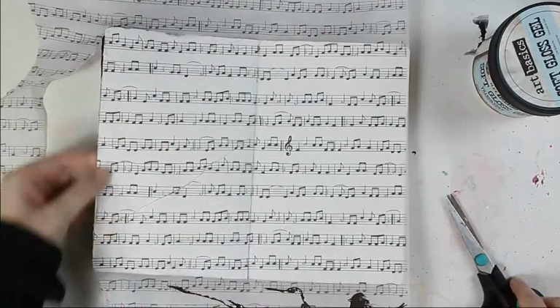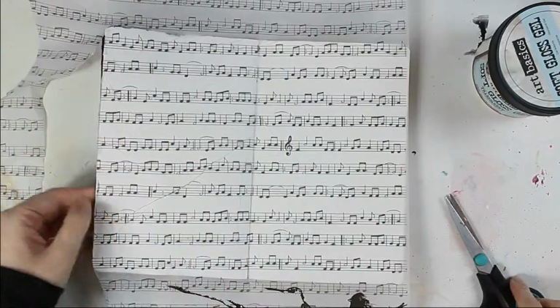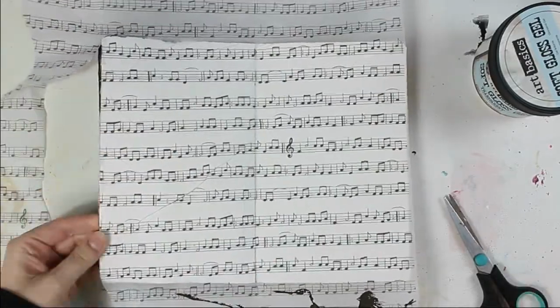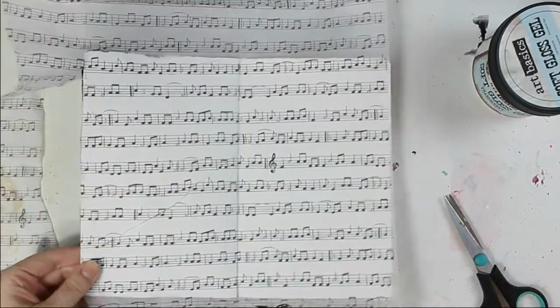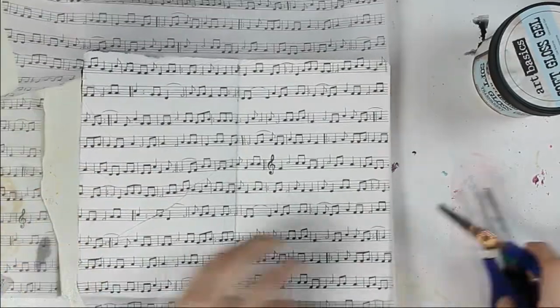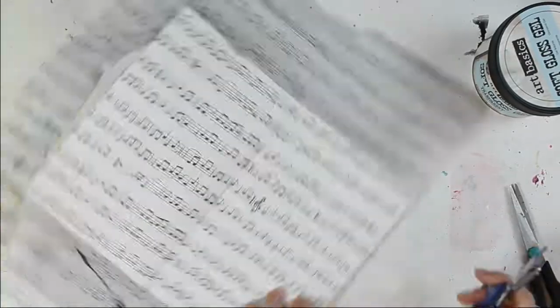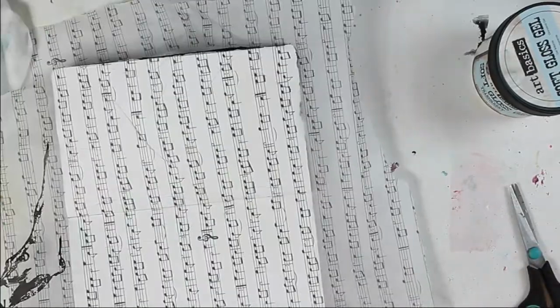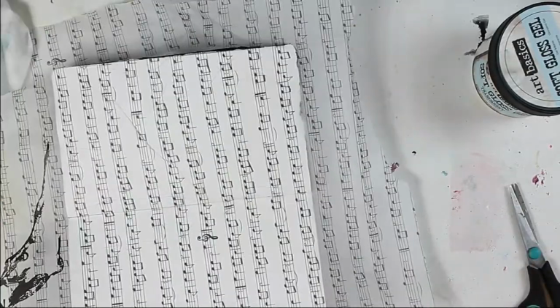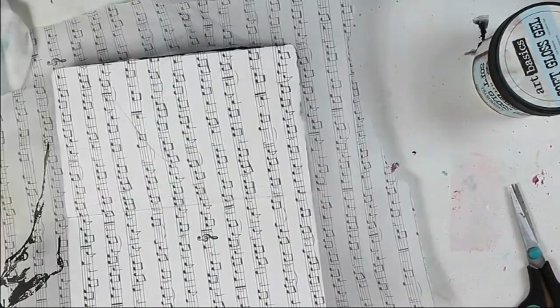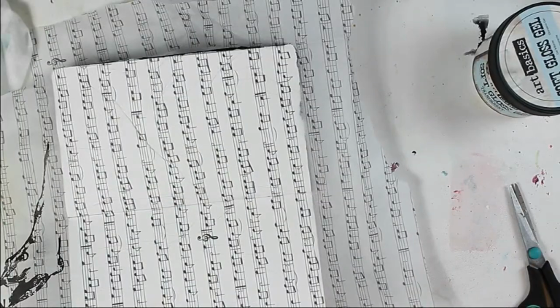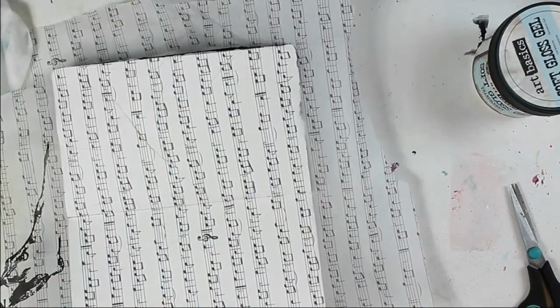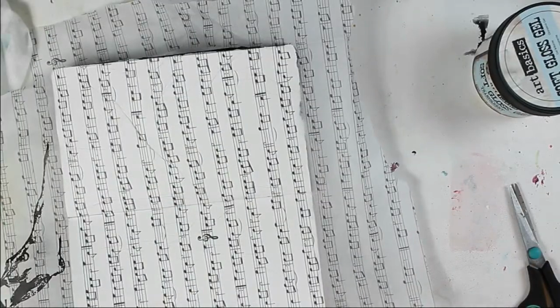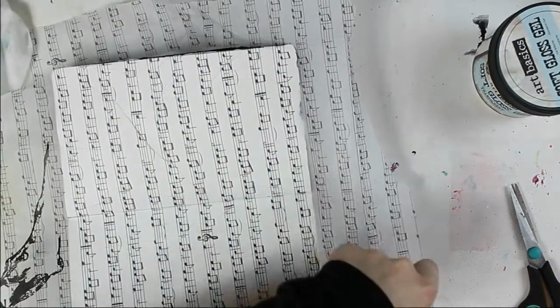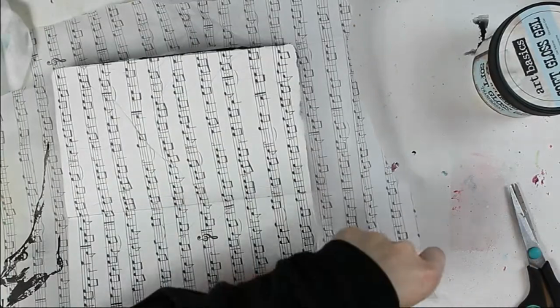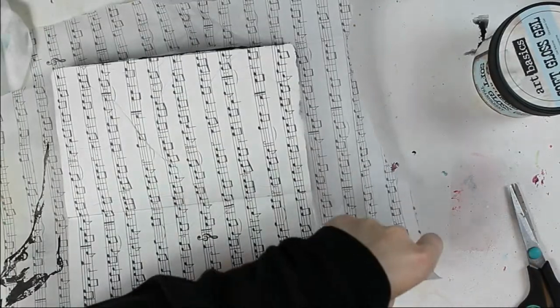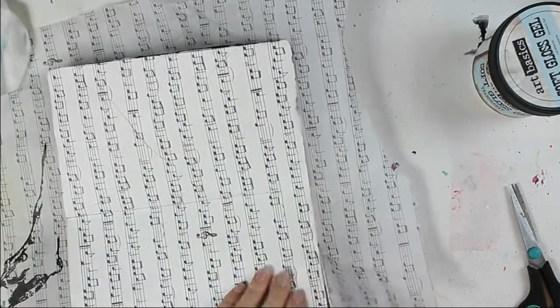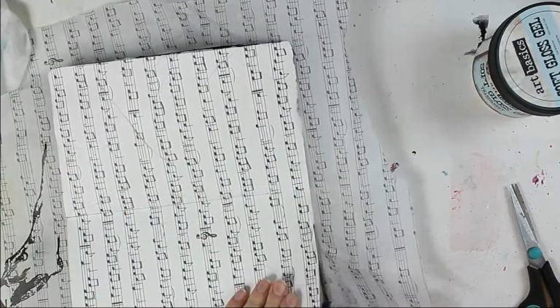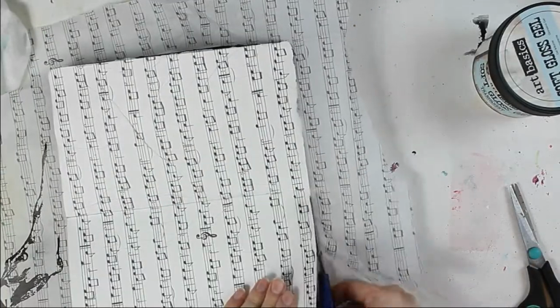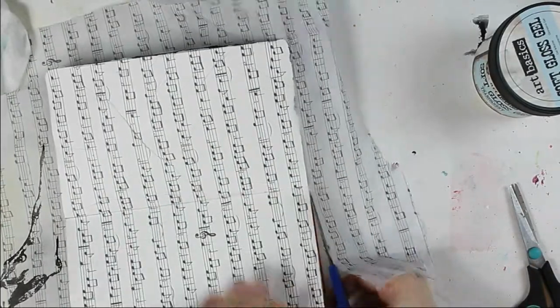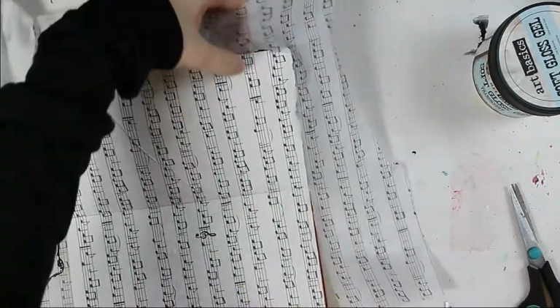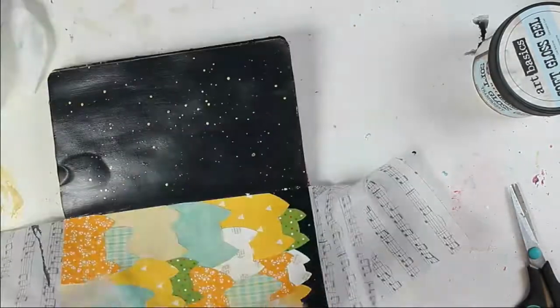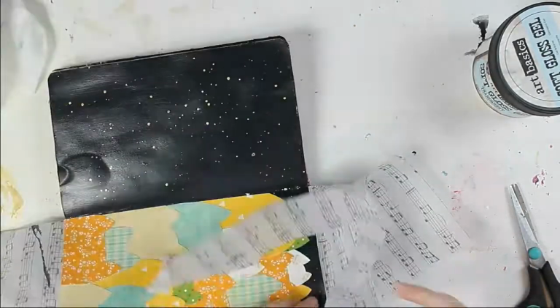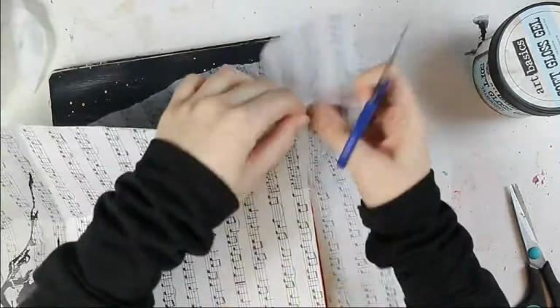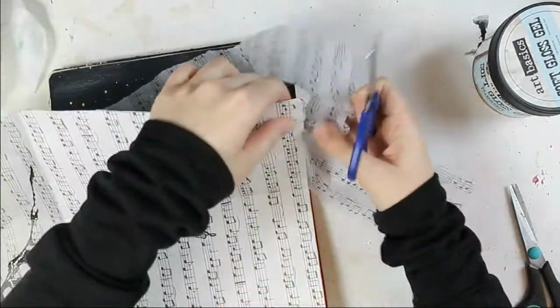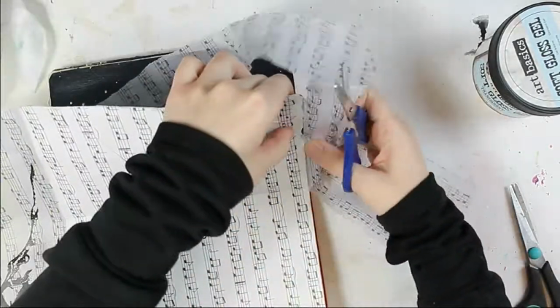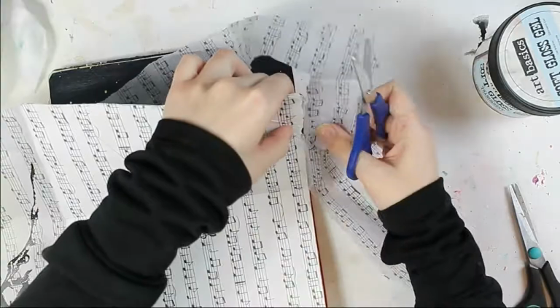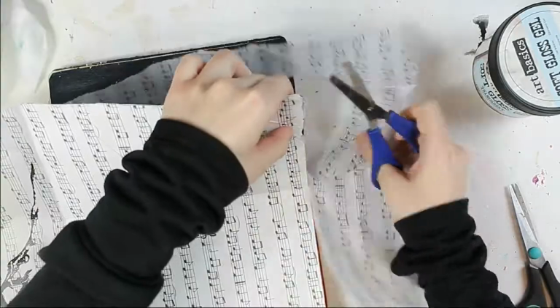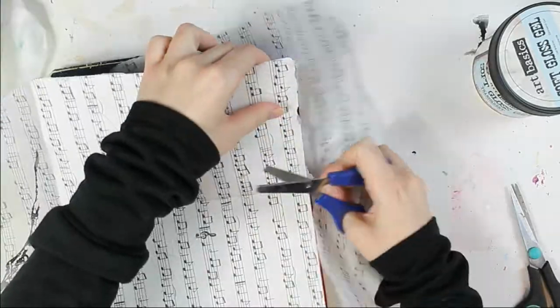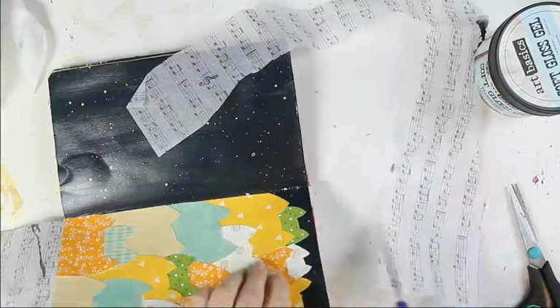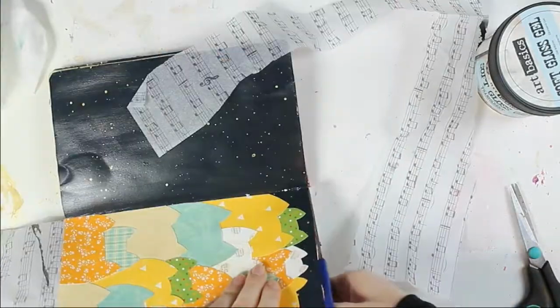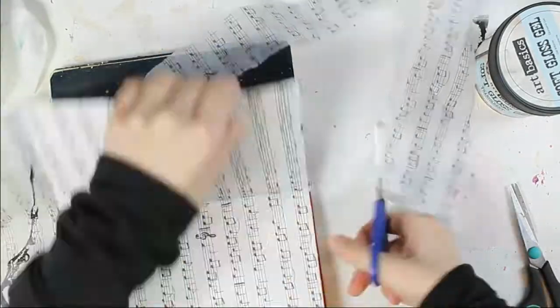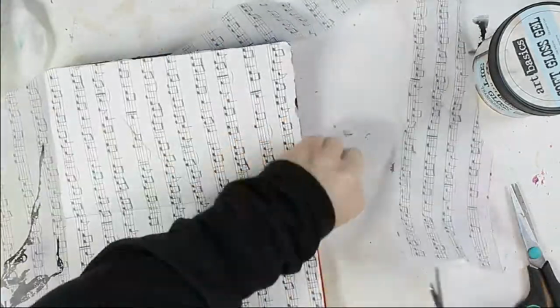It's a little bit late, but I couldn't miss the opportunity to make a Christmas themed art journal. Another Christmas layout is coming soon.